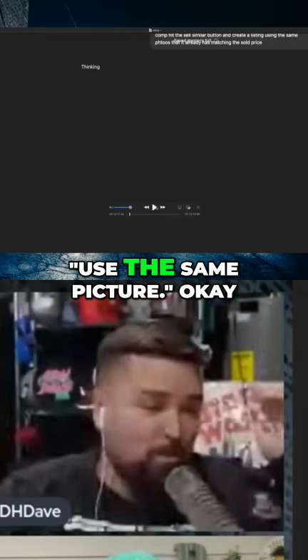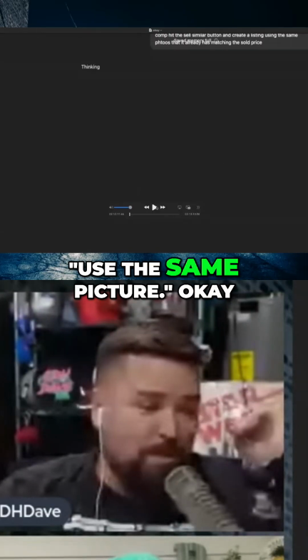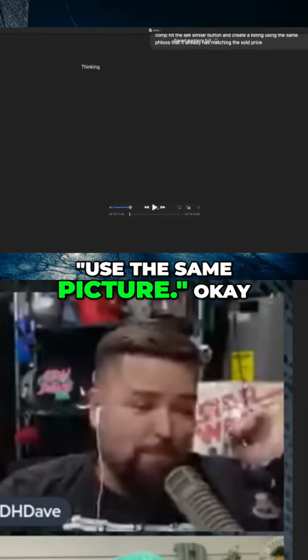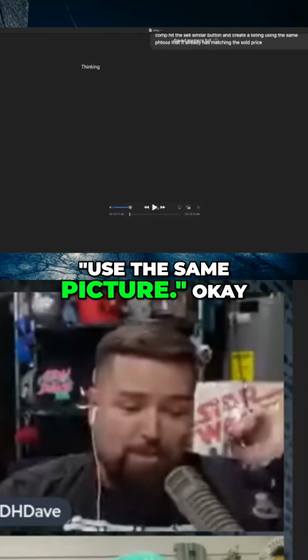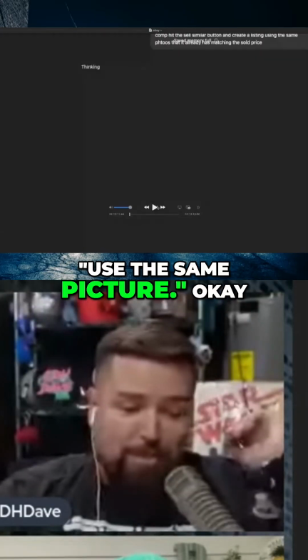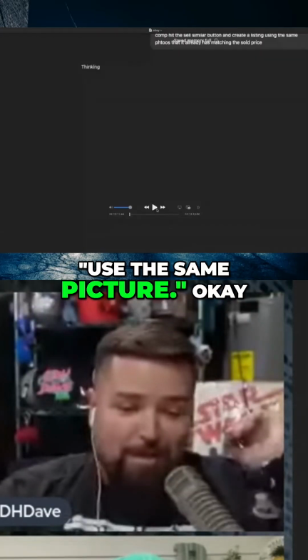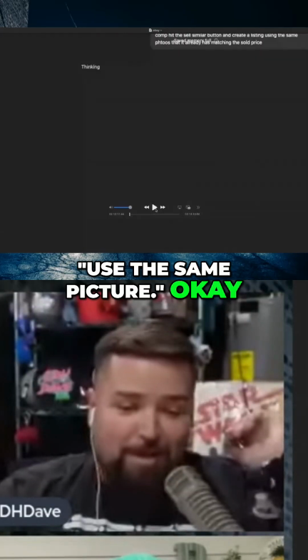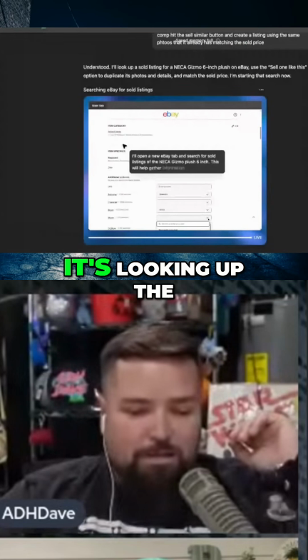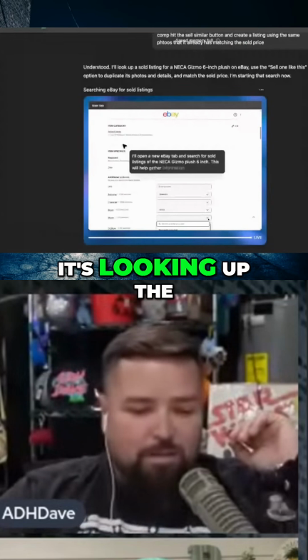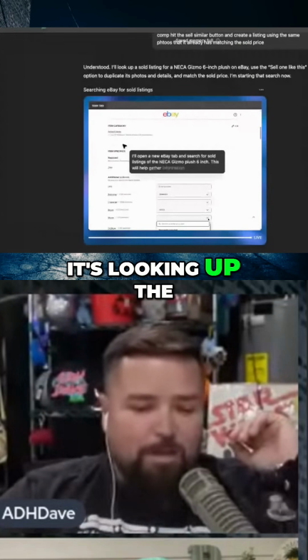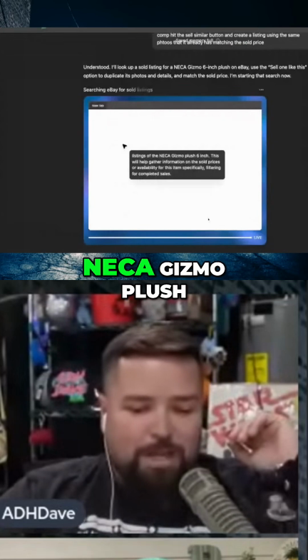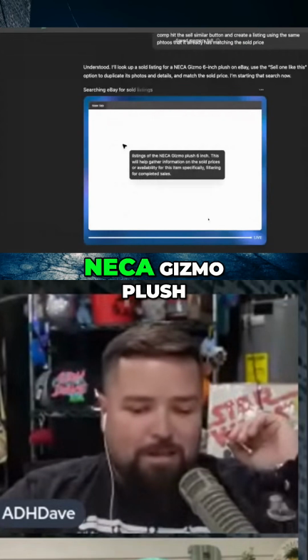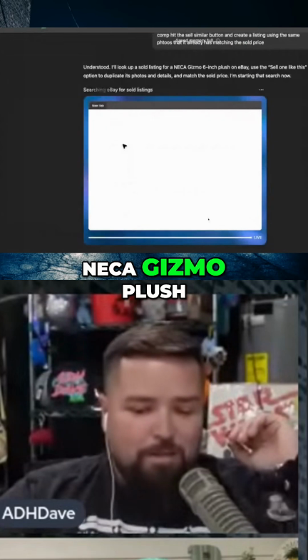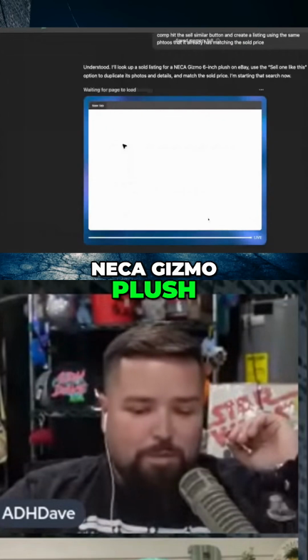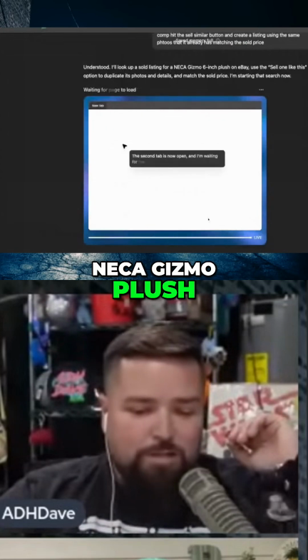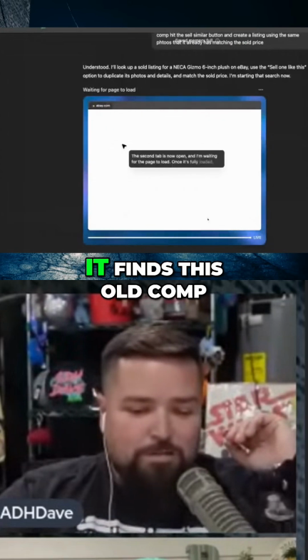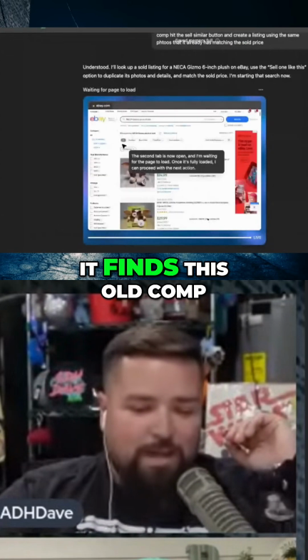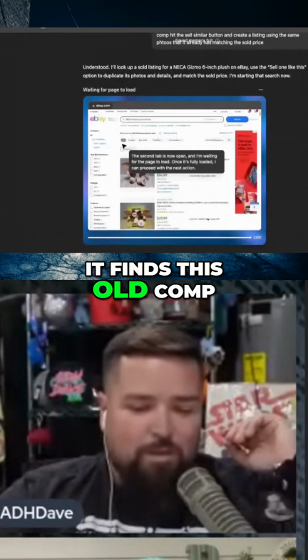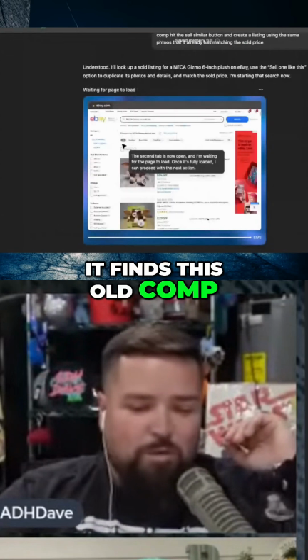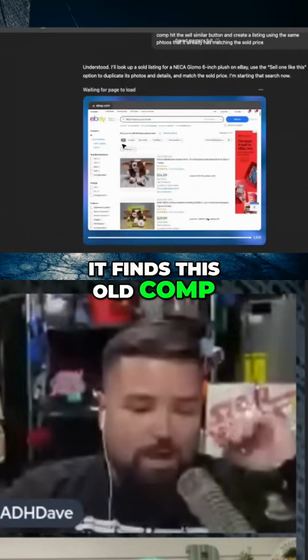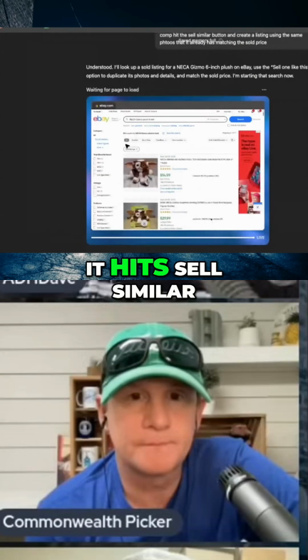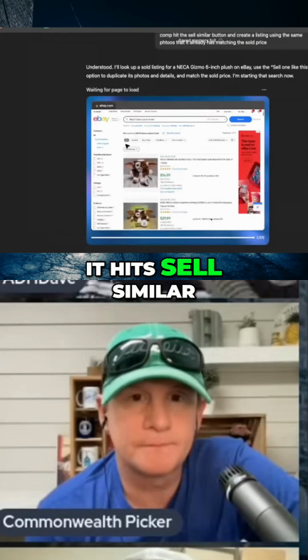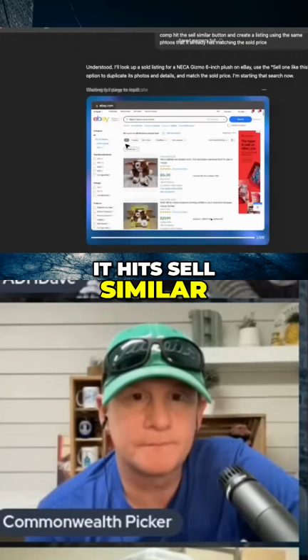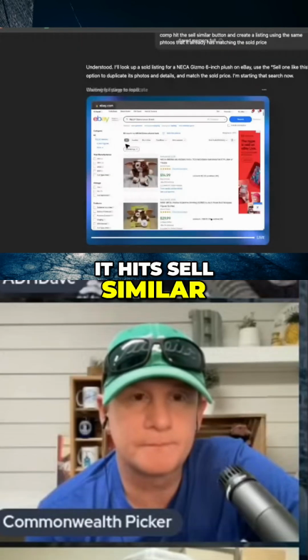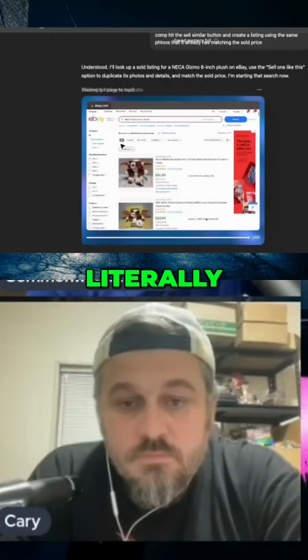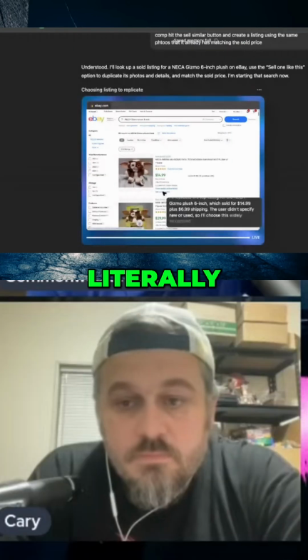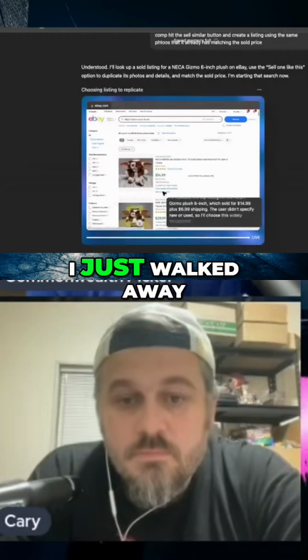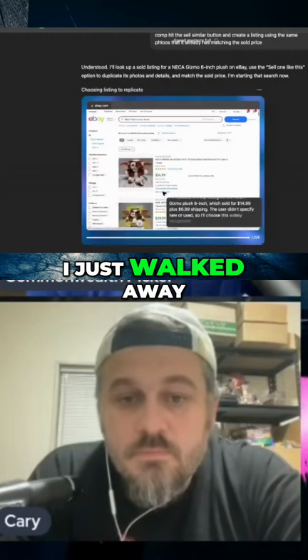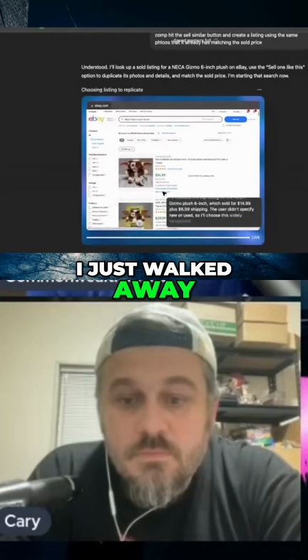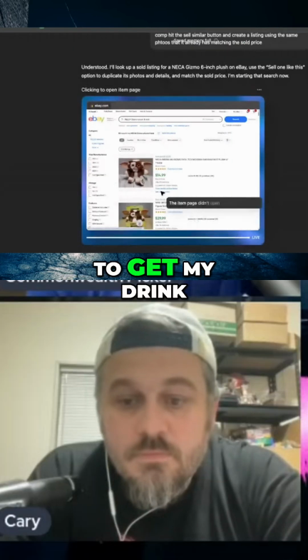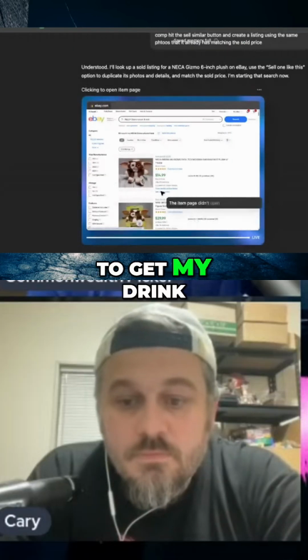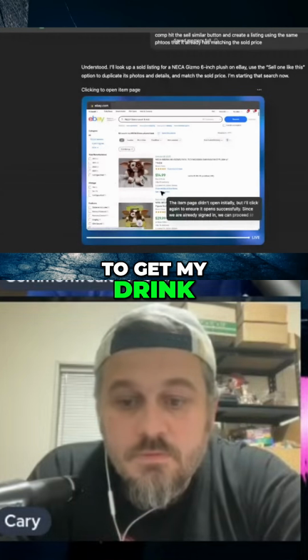Use the same picture. Look, it's looking up the NECA Gizmo plush. It finds a sold comp, hits sell similar. Literally, I just walked away to get my drink.